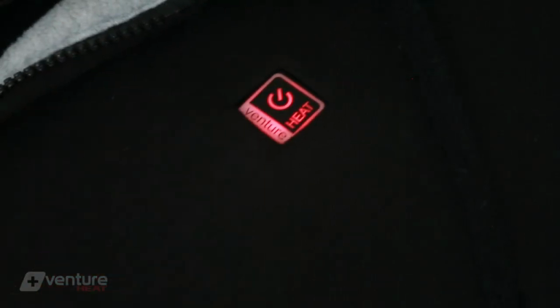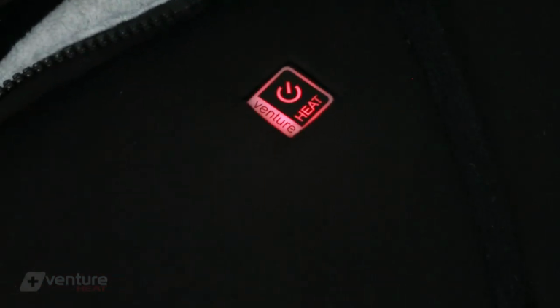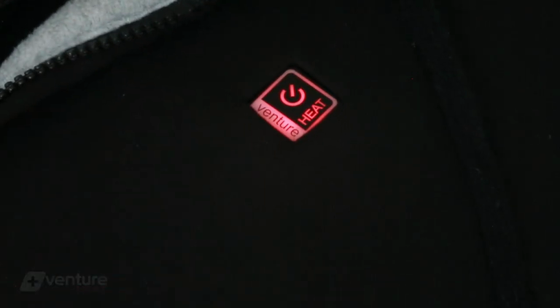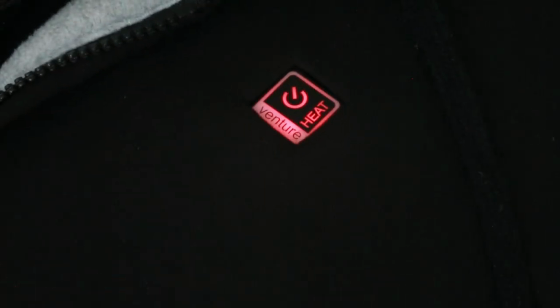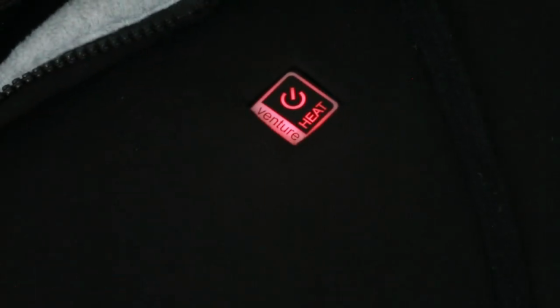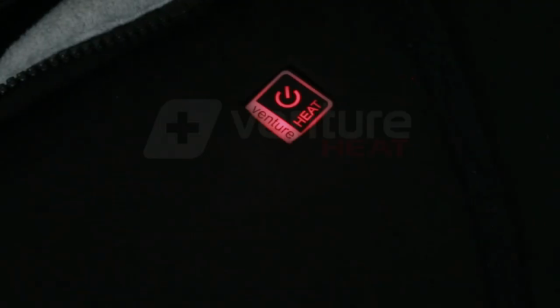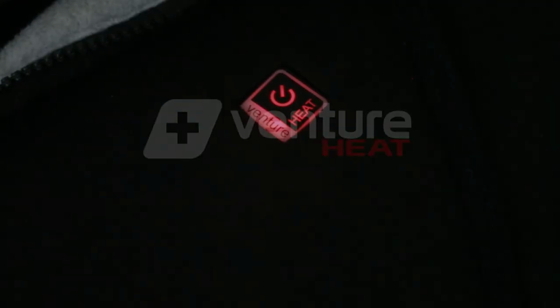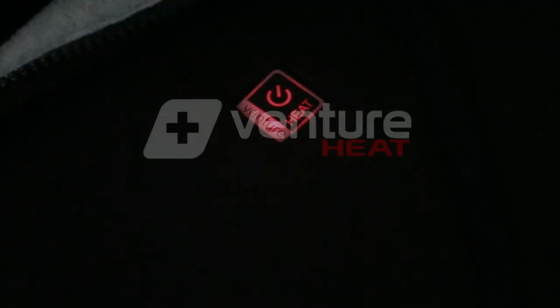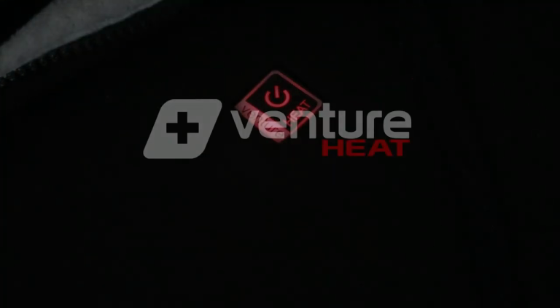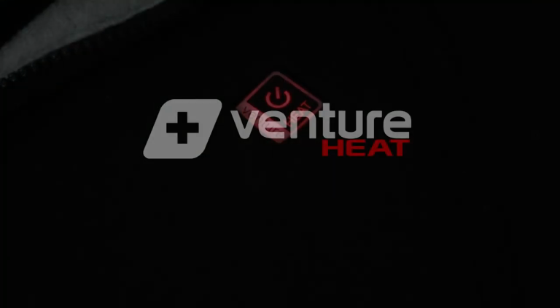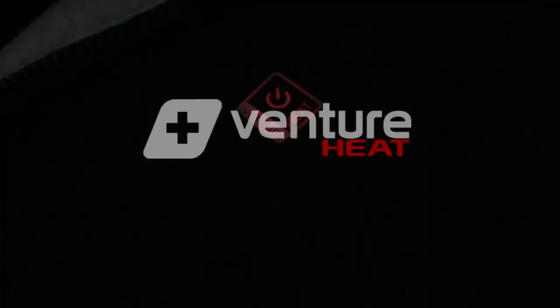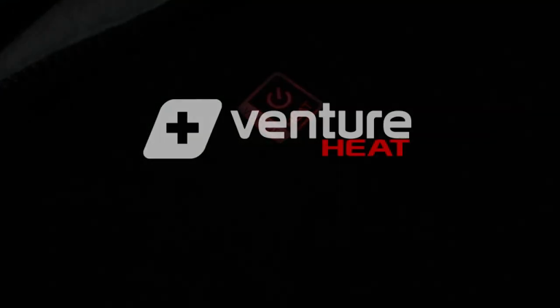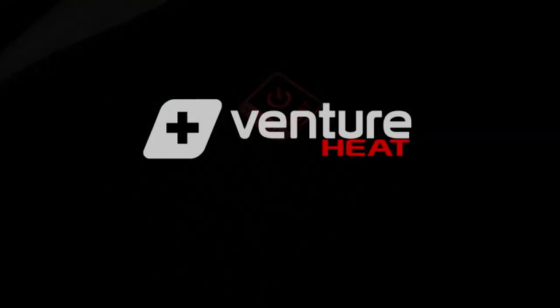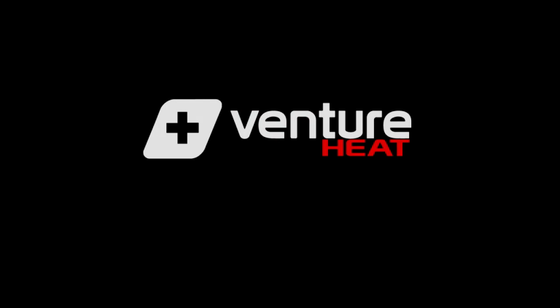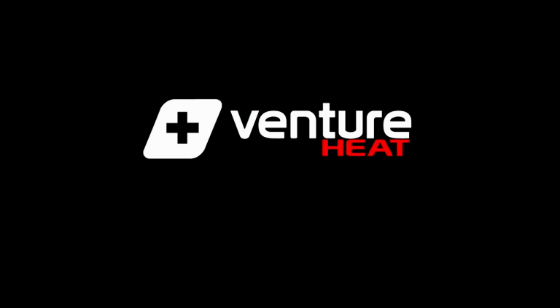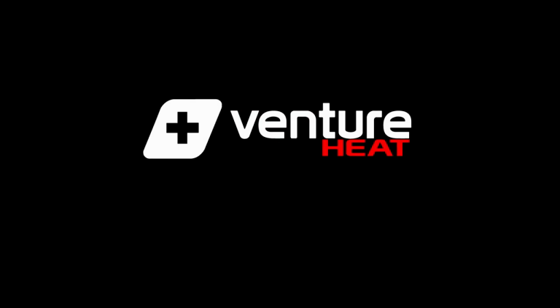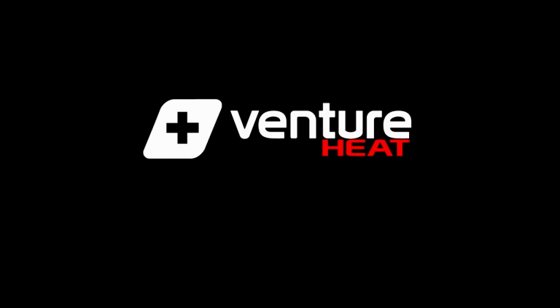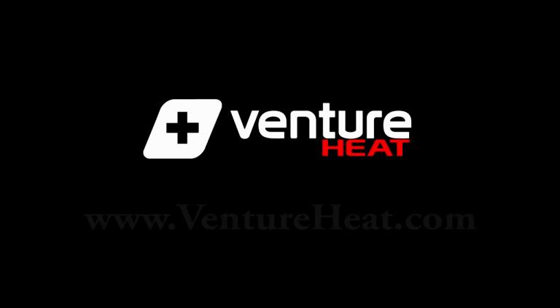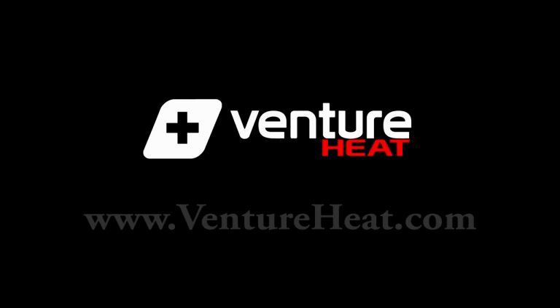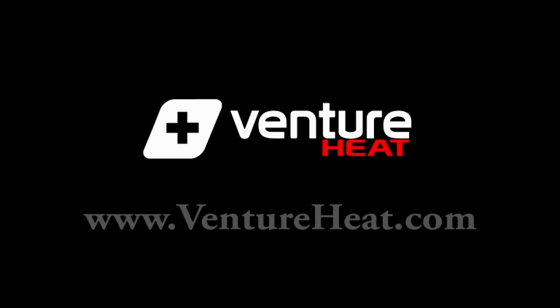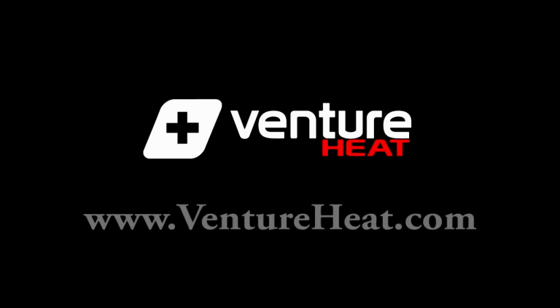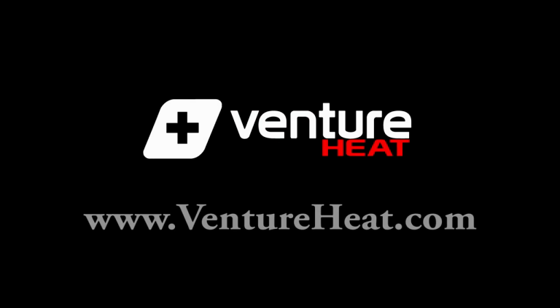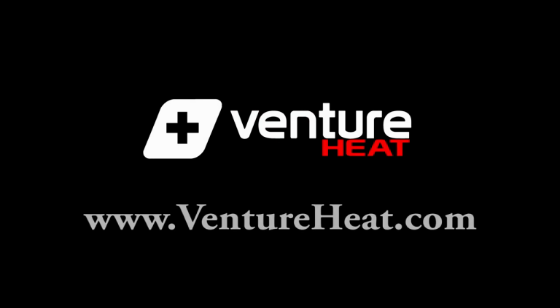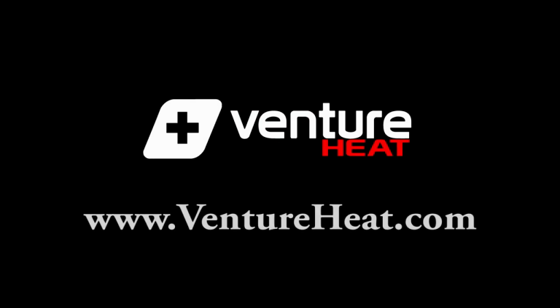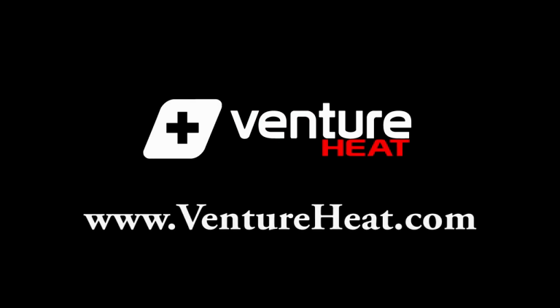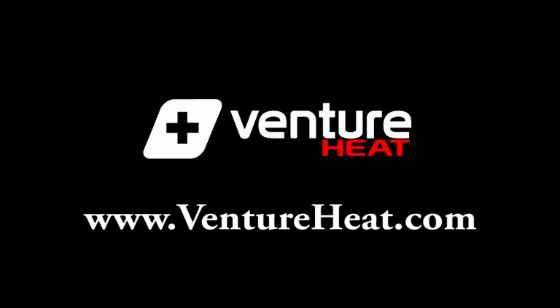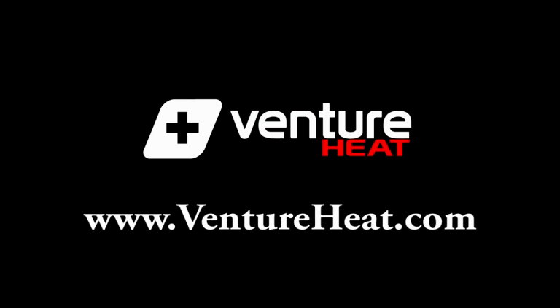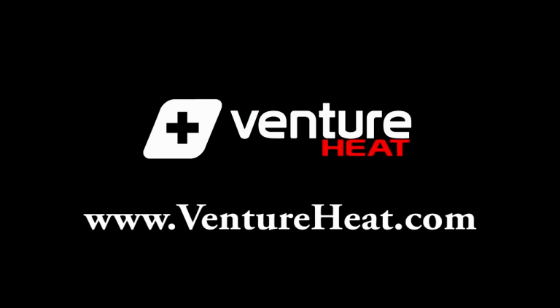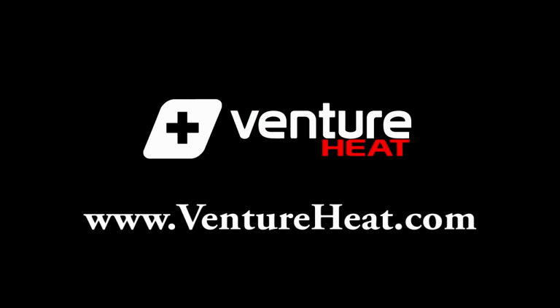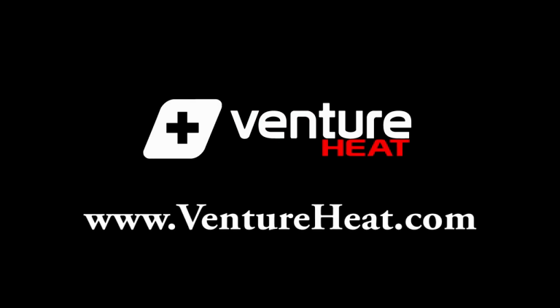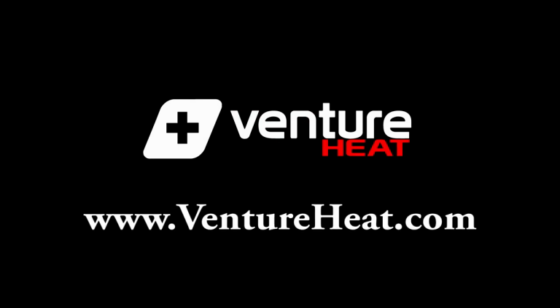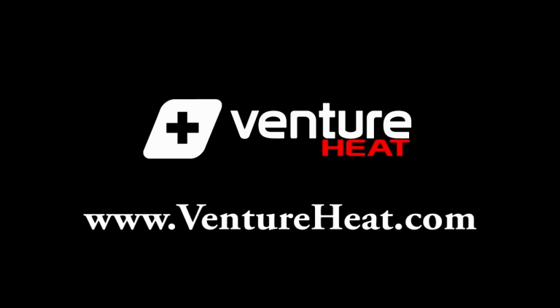Keep your adventure going with Venture Heat and VentureHeat.com.